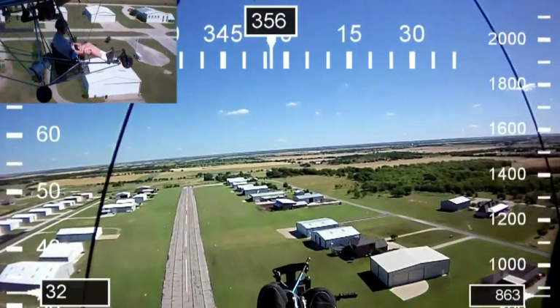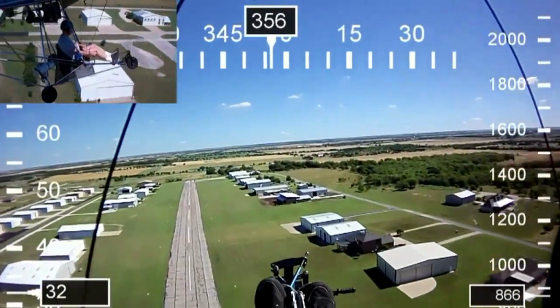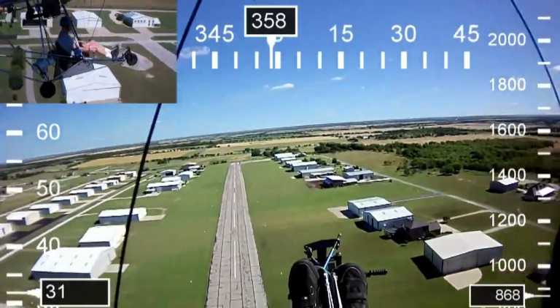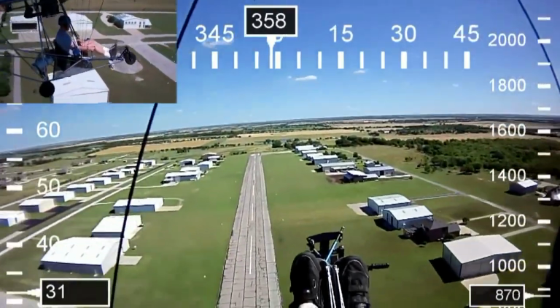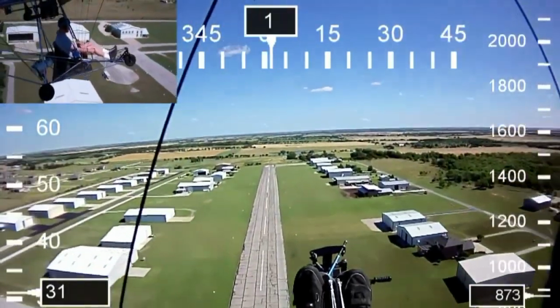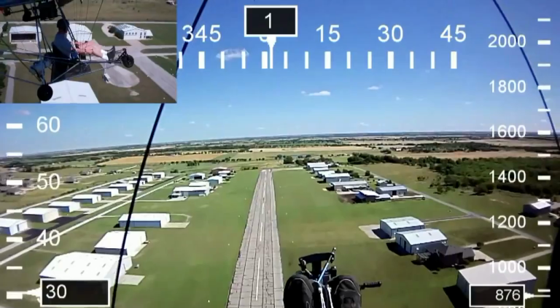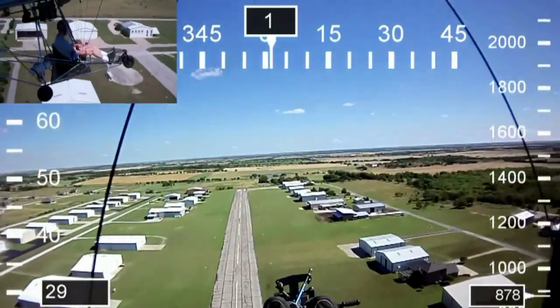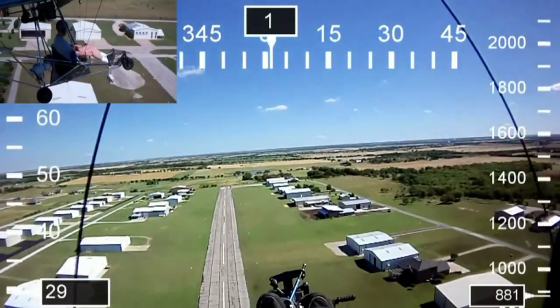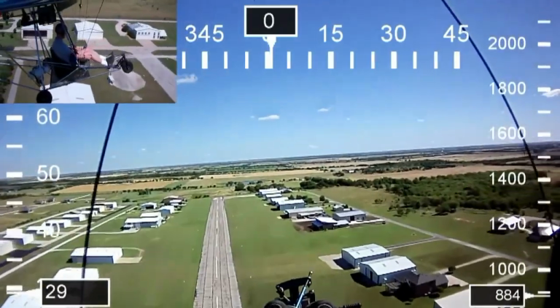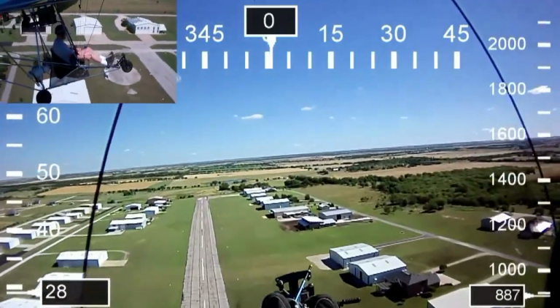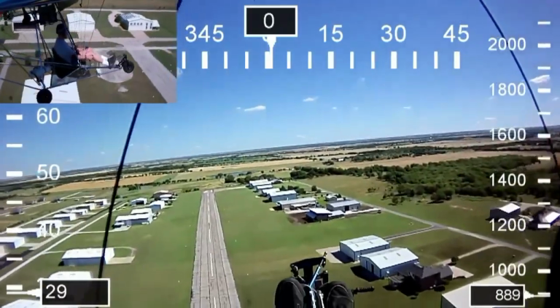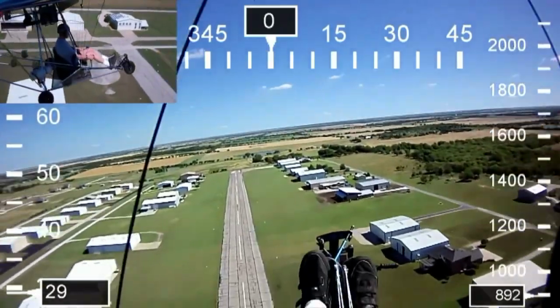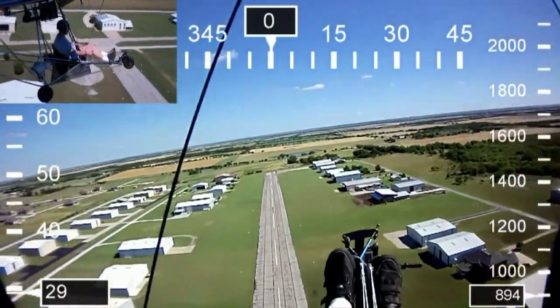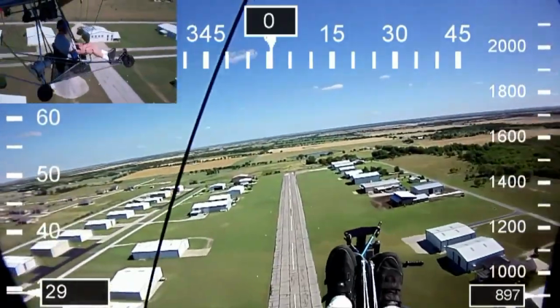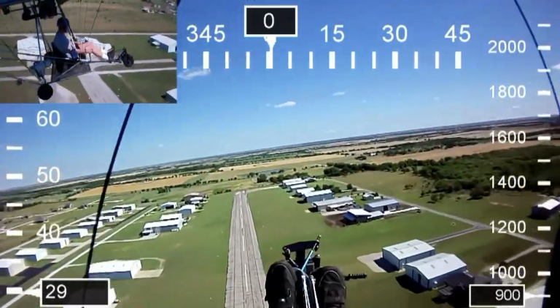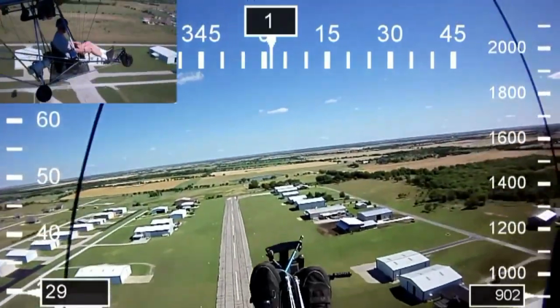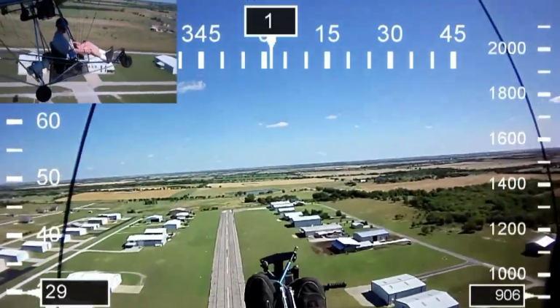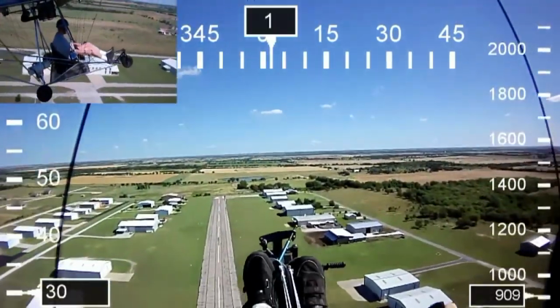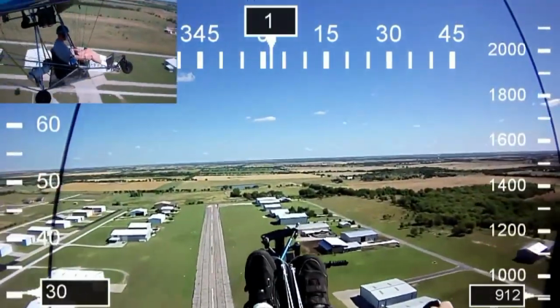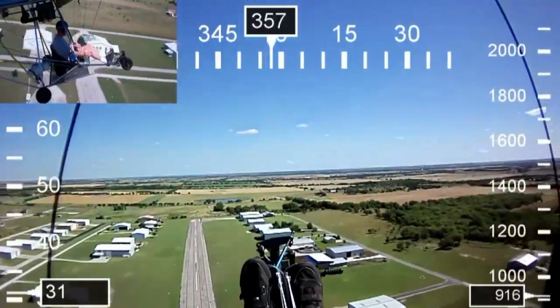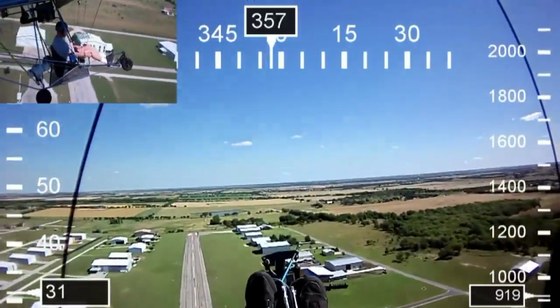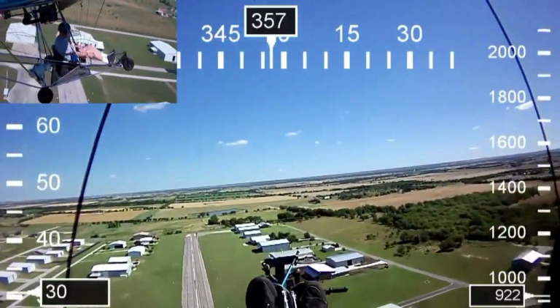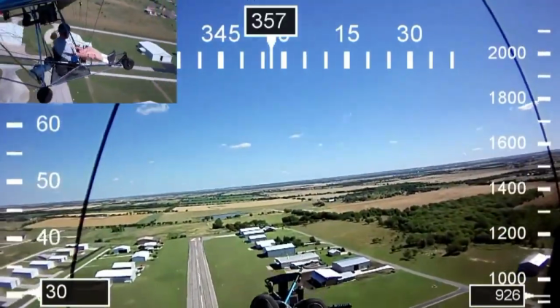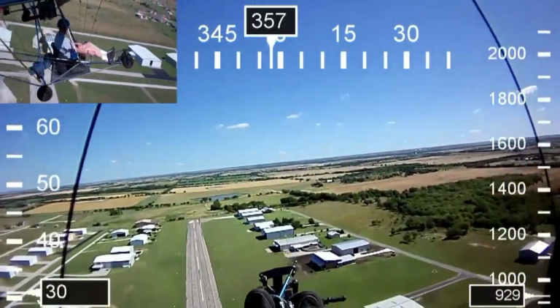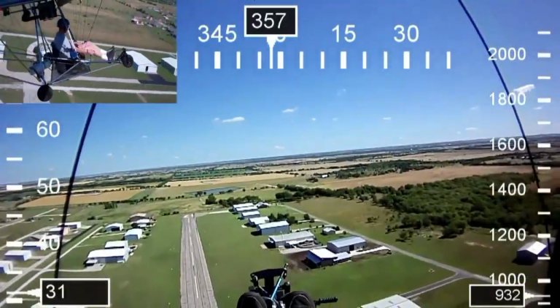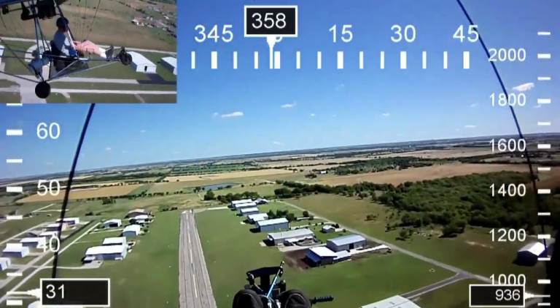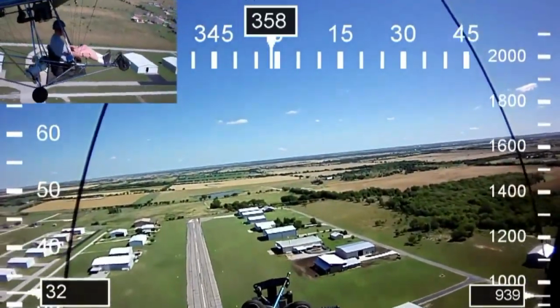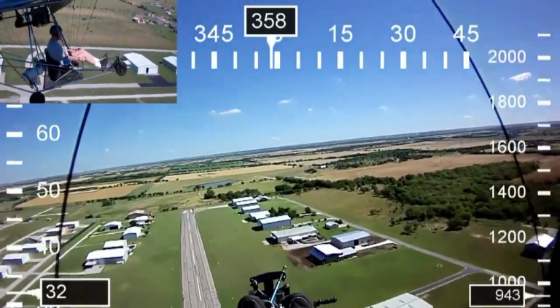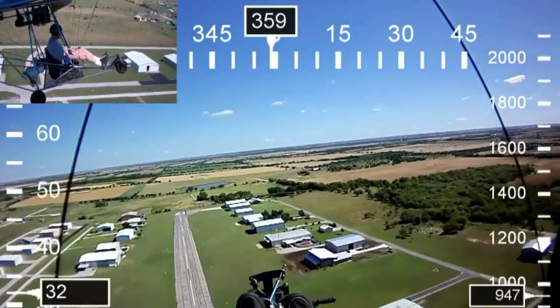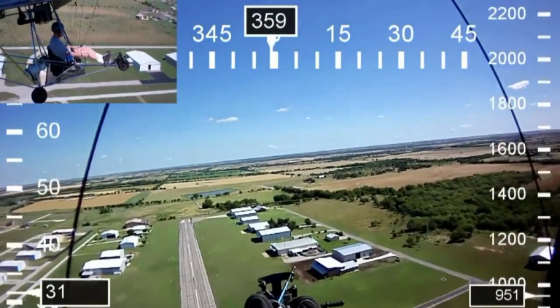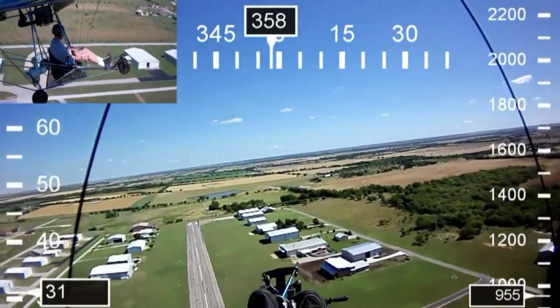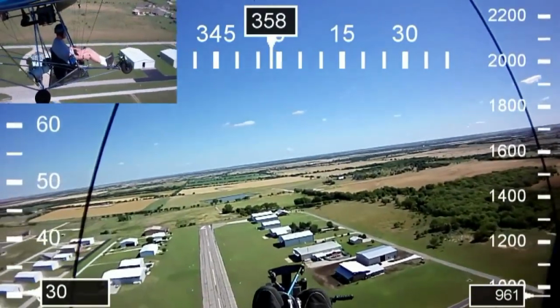Our club flies out at Propwash Airport in Justin, Texas, very close to the Texas Motor Speedway.